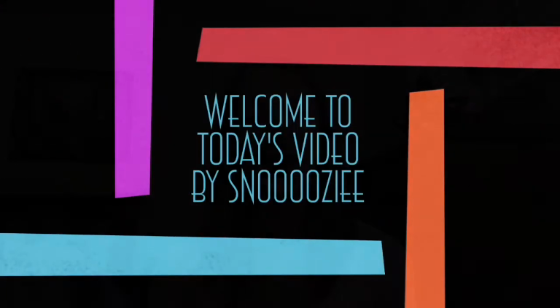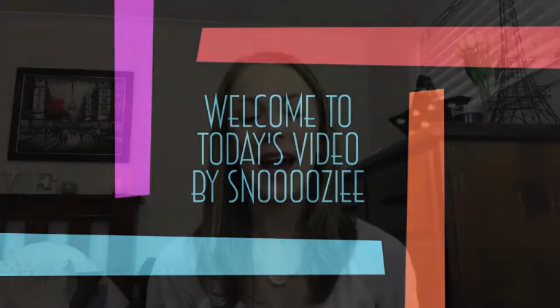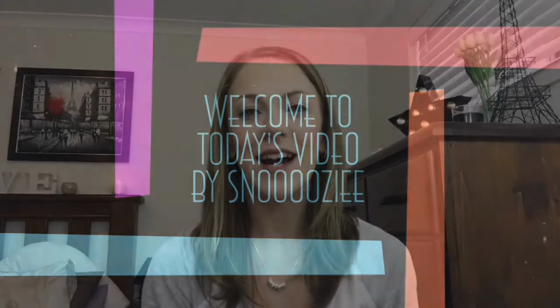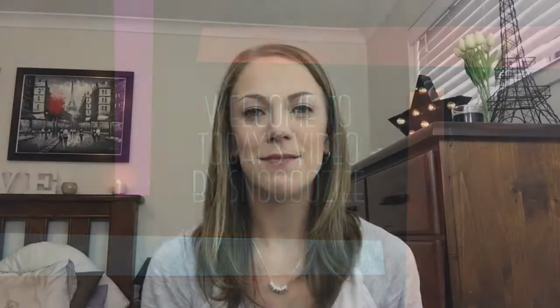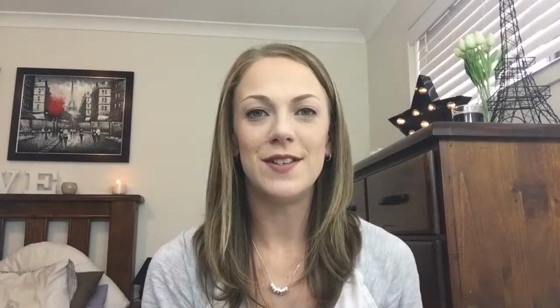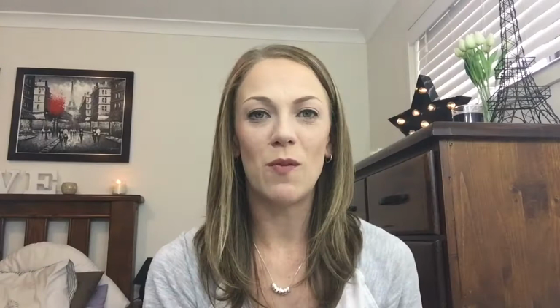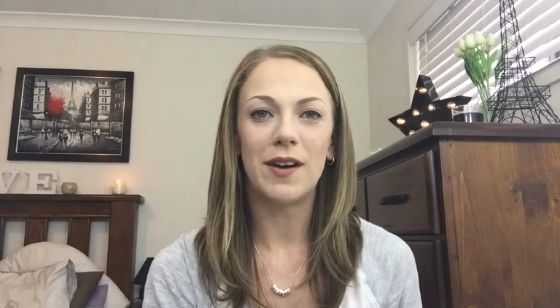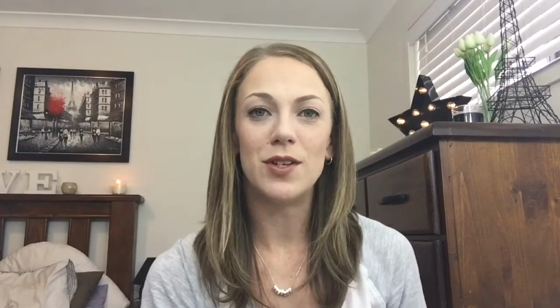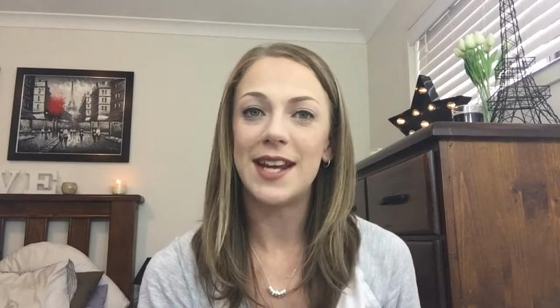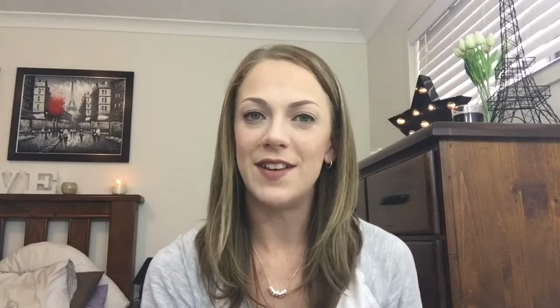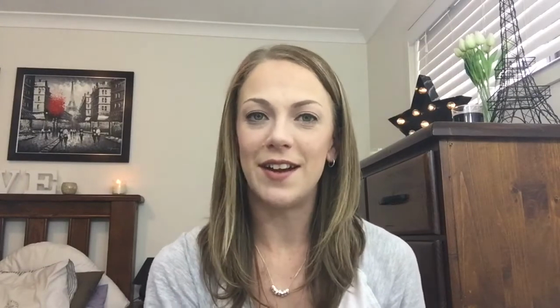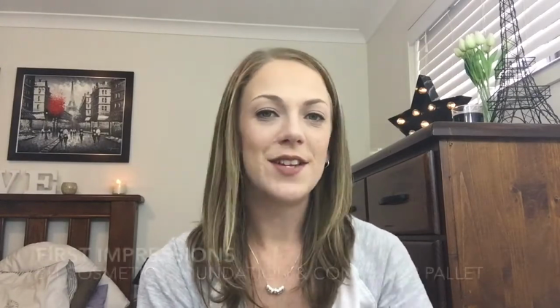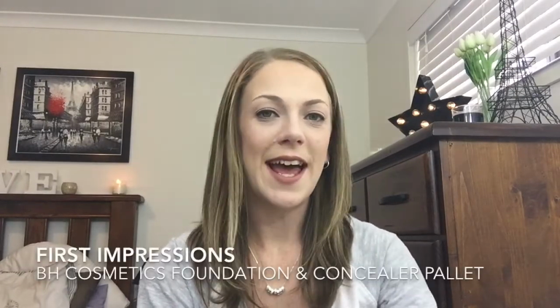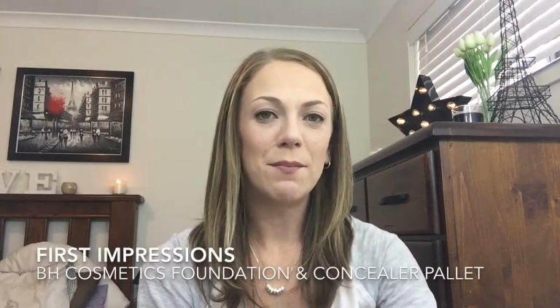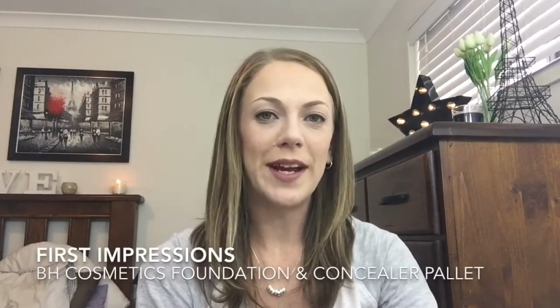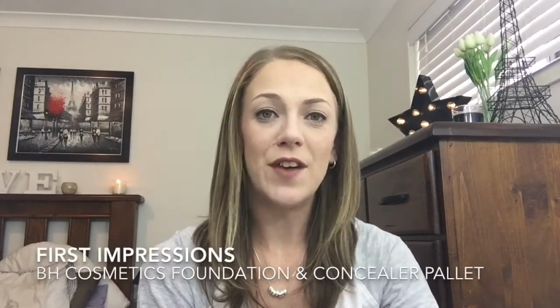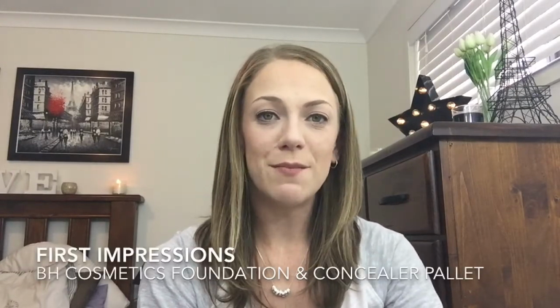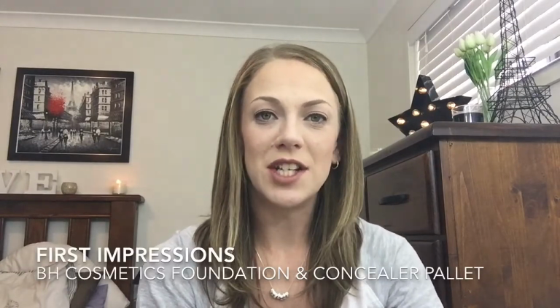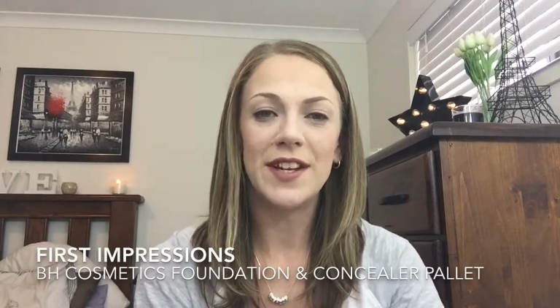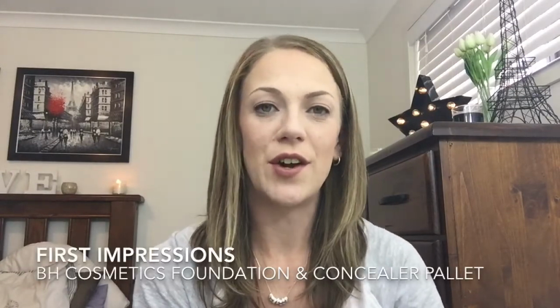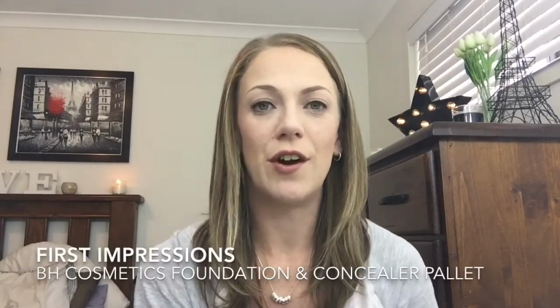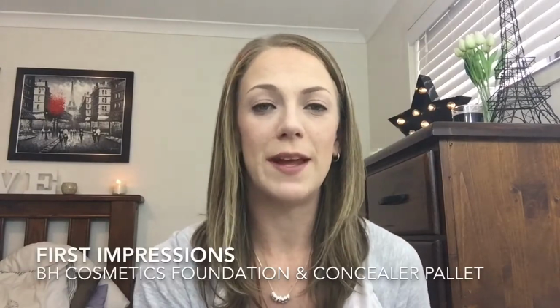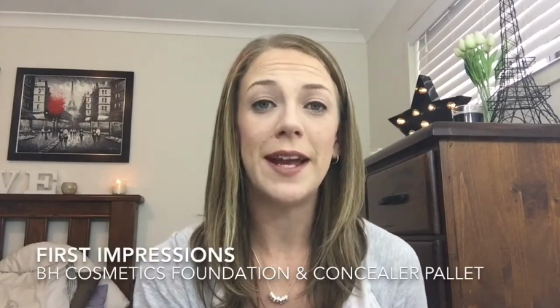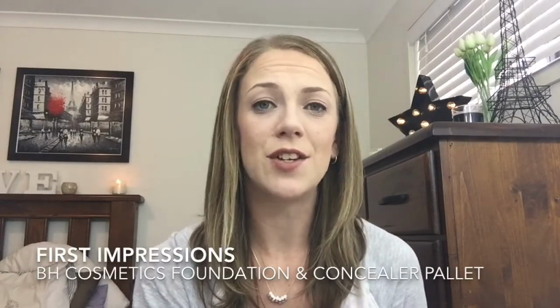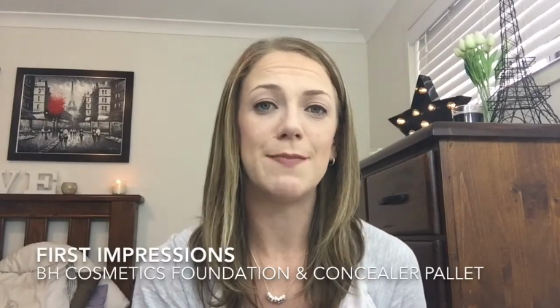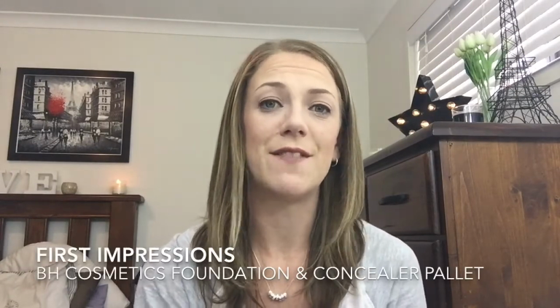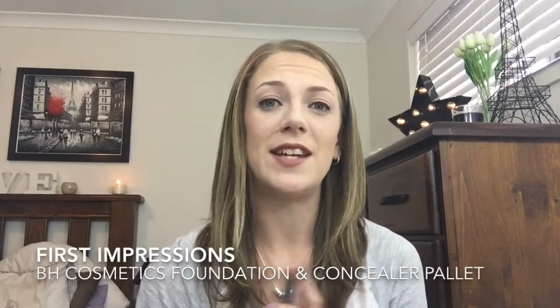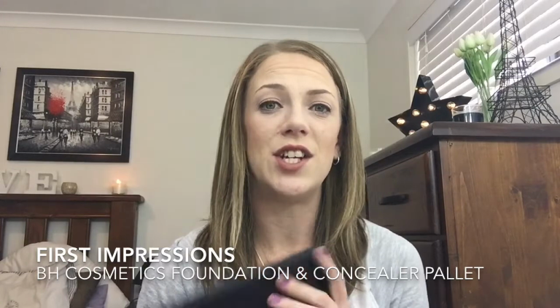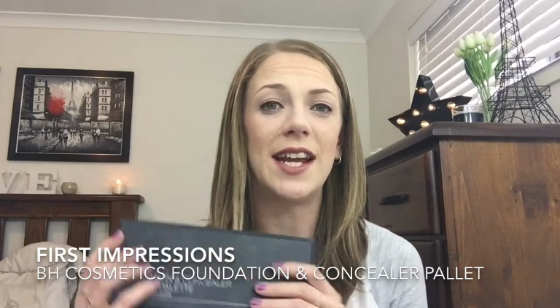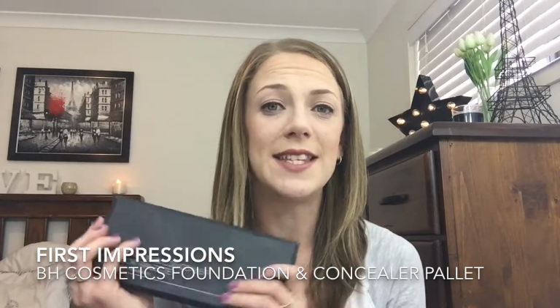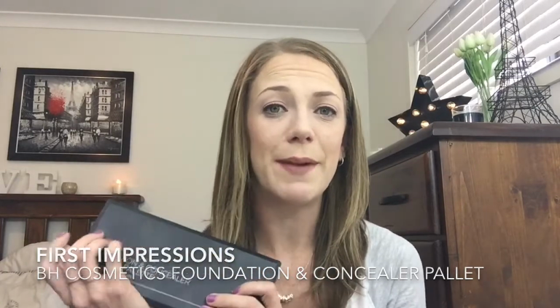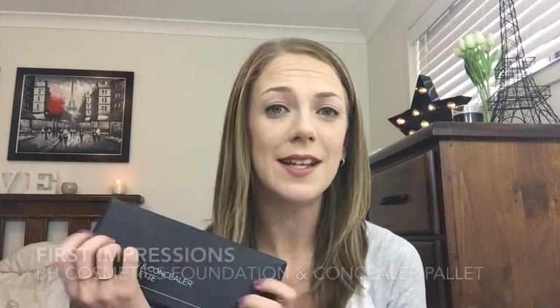Hey guys, I'm Susie and welcome to today's video. Today I'm doing a first impressions video of the BH Cosmetics Foundation and Concealer Palette.